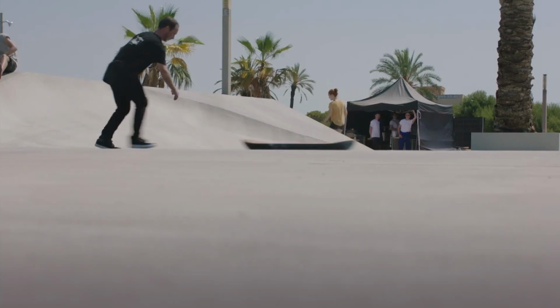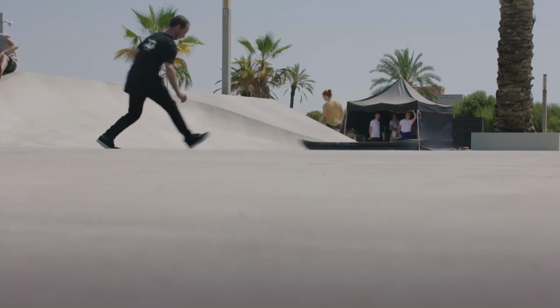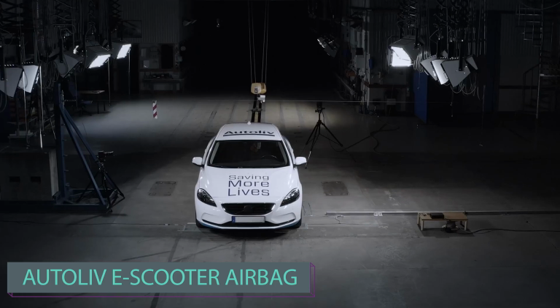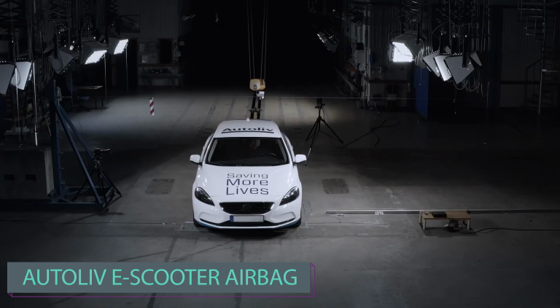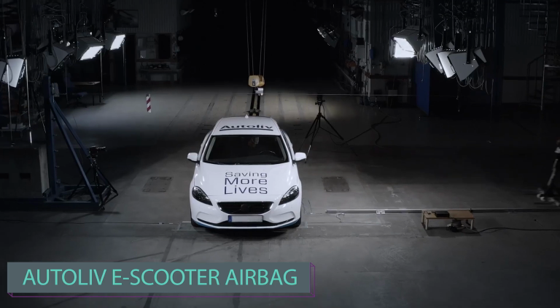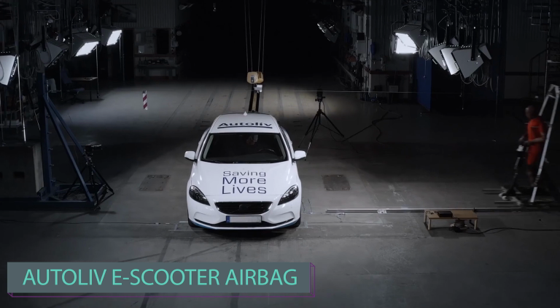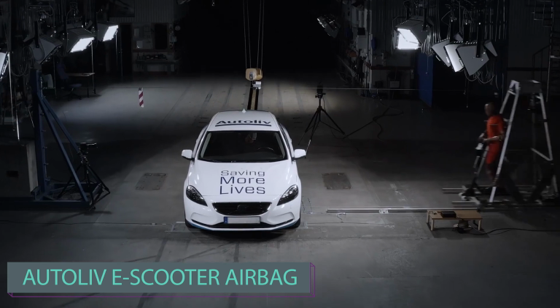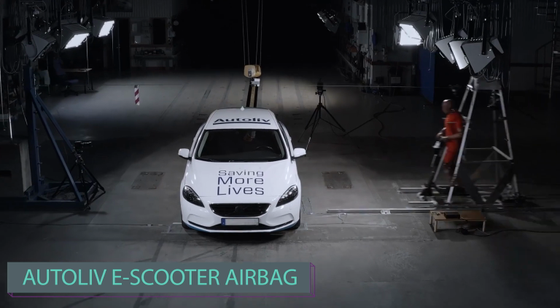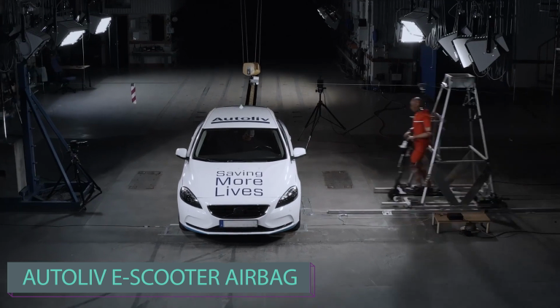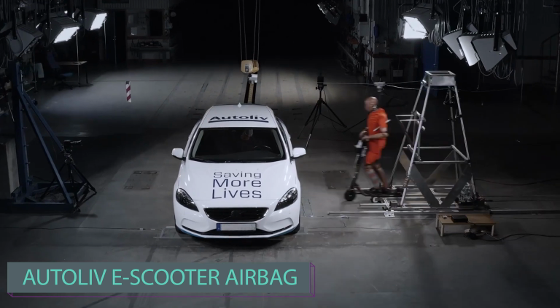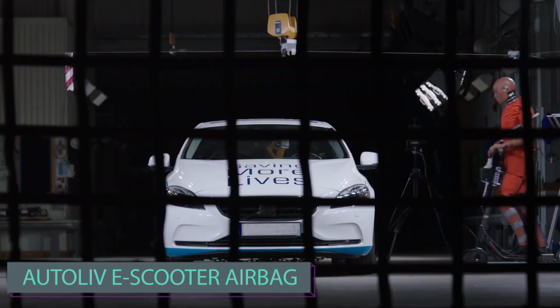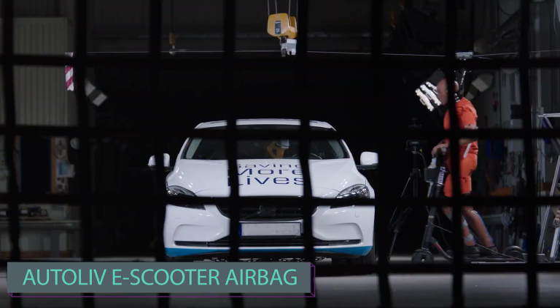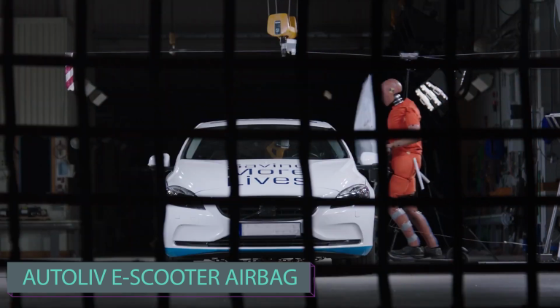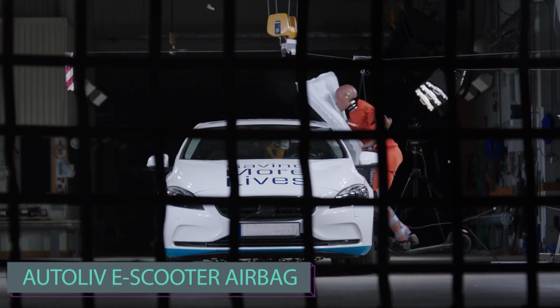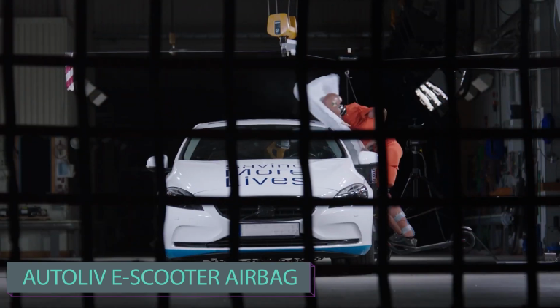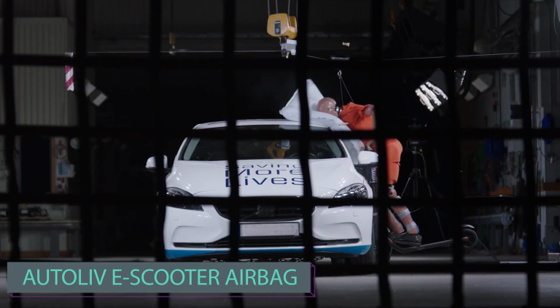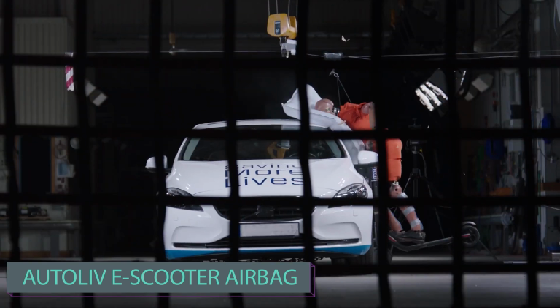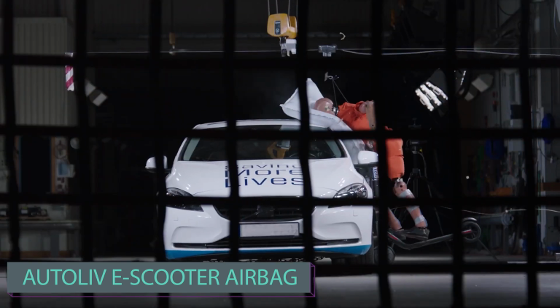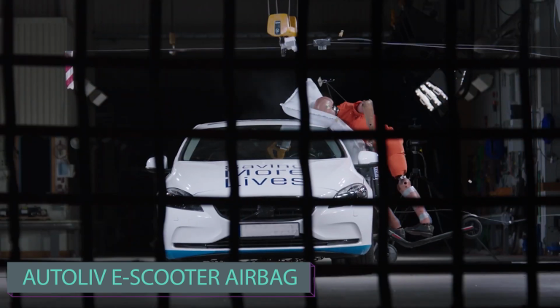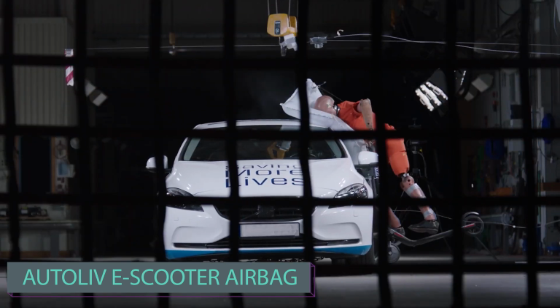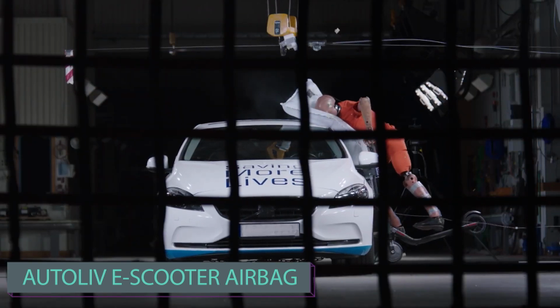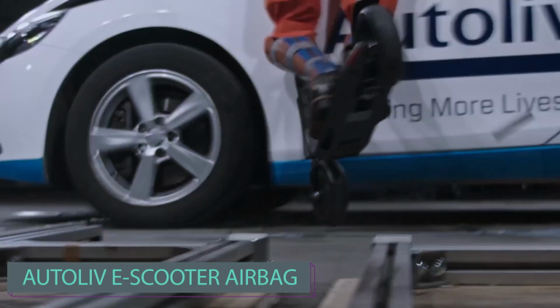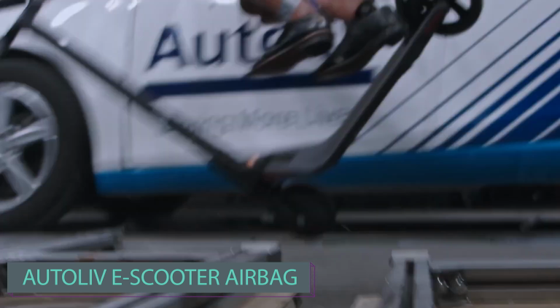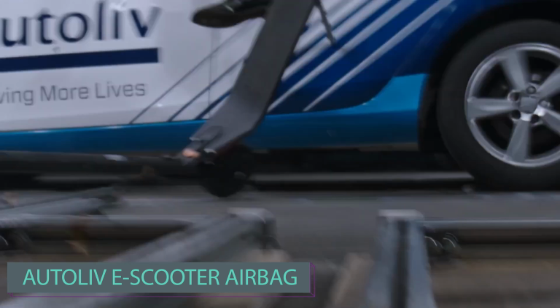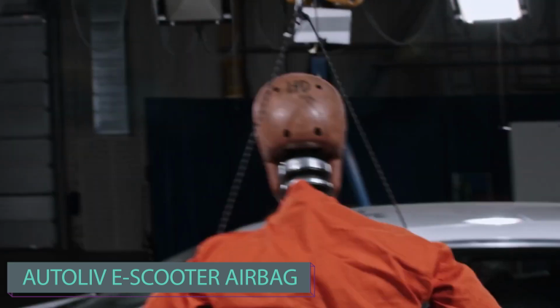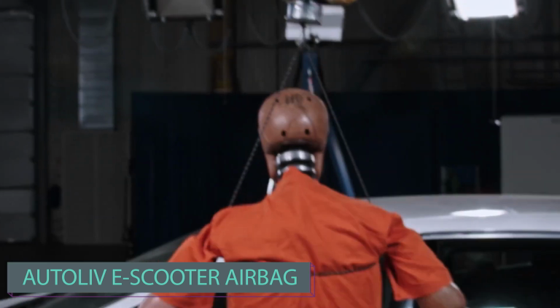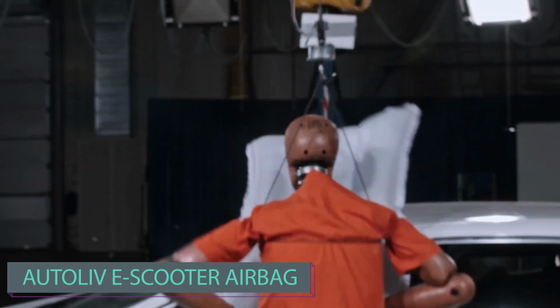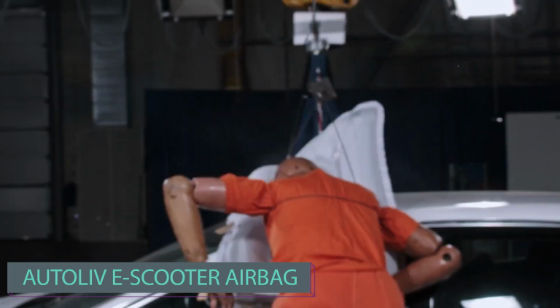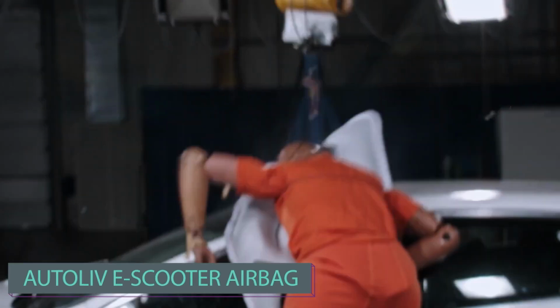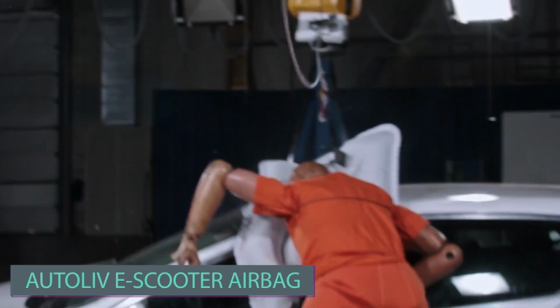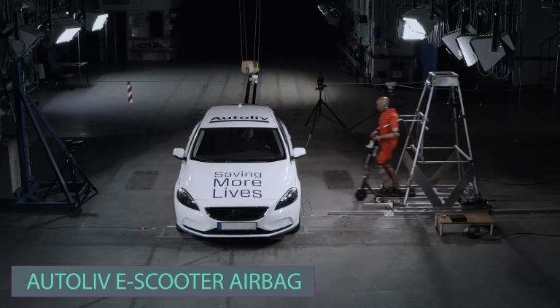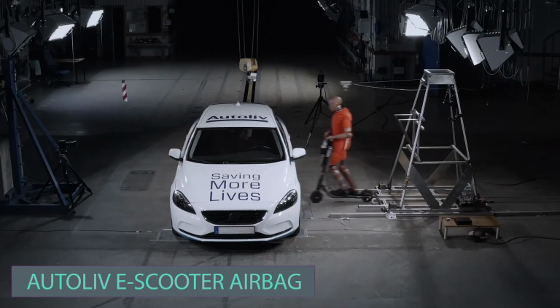With ongoing efforts to create hoverboards, they might one day become a common sight, much like electric scooters are now.